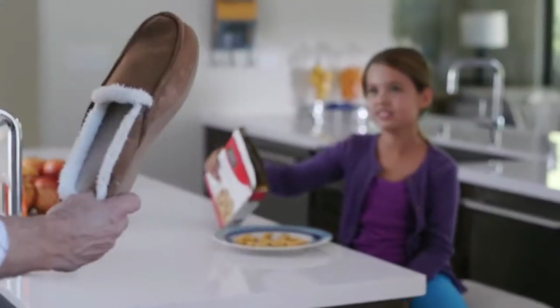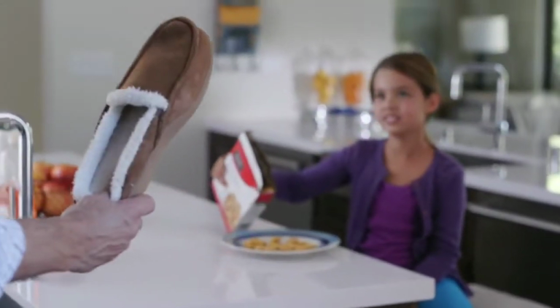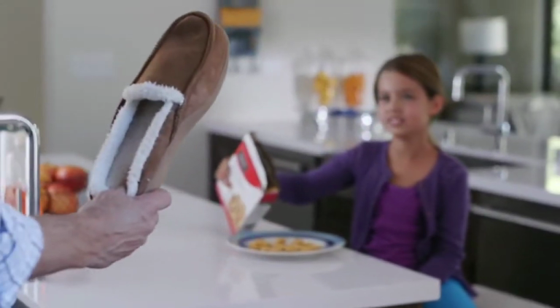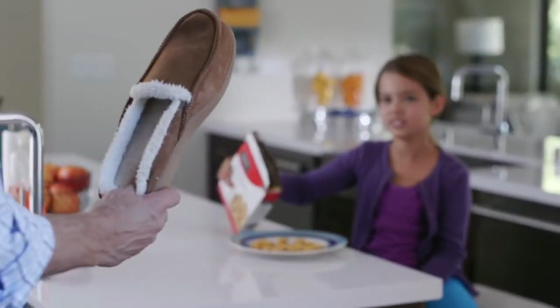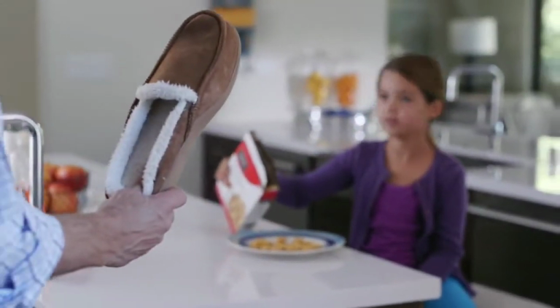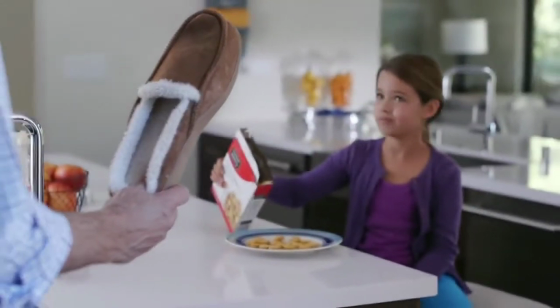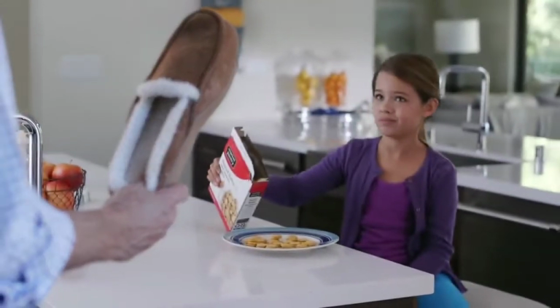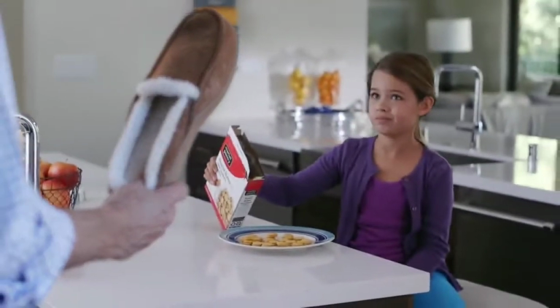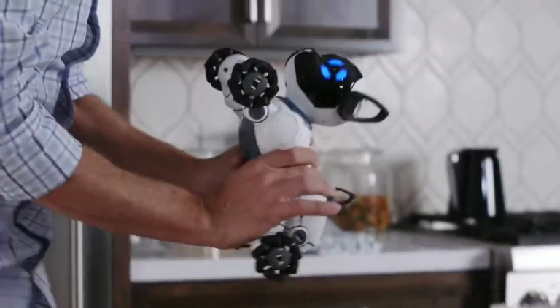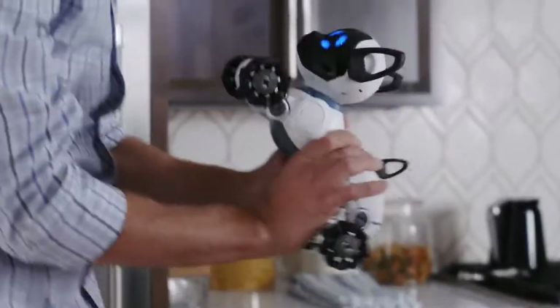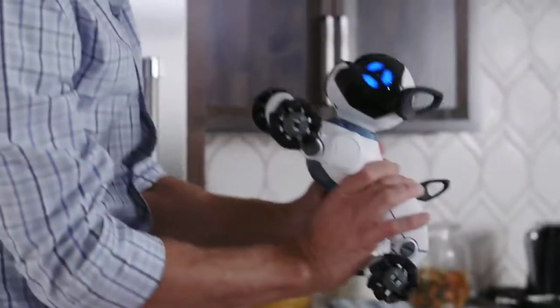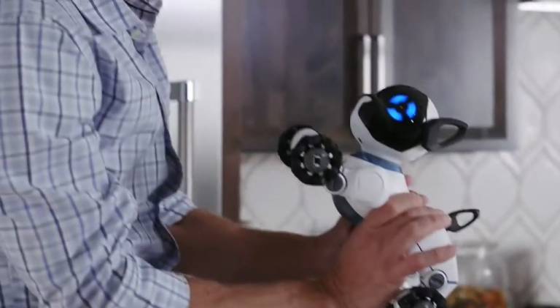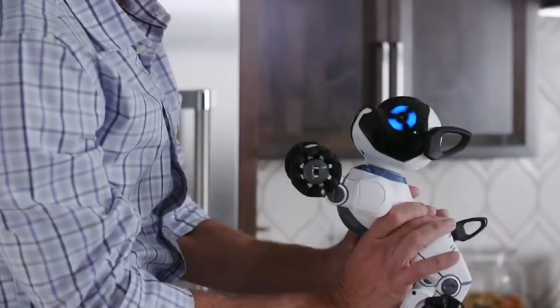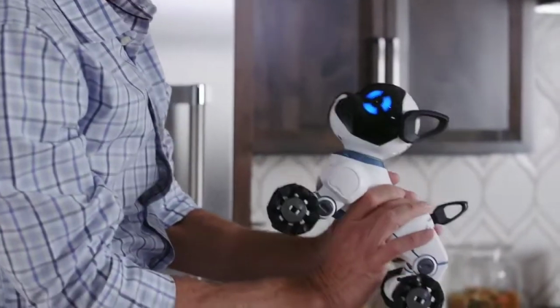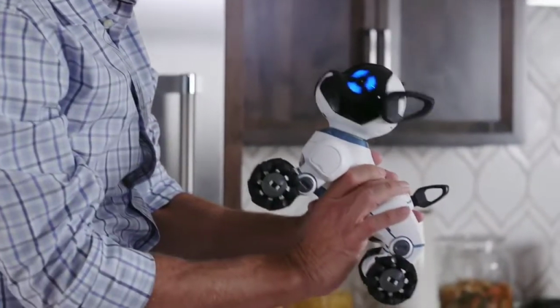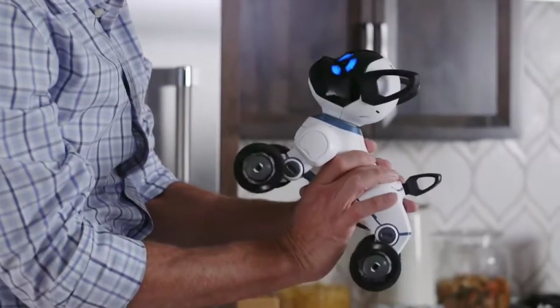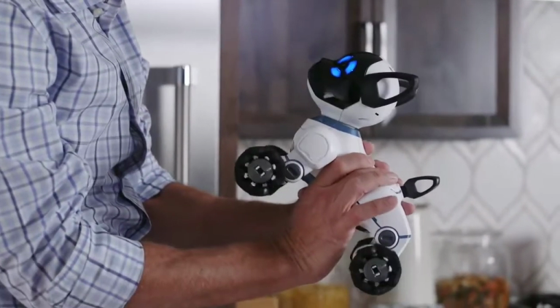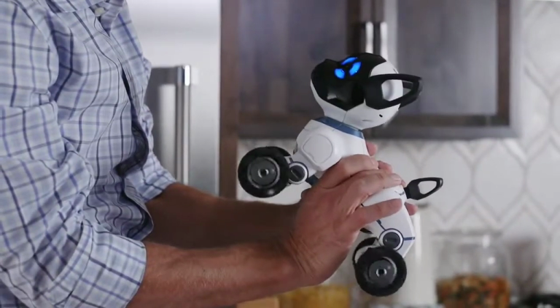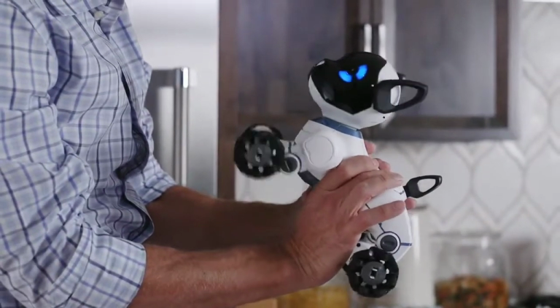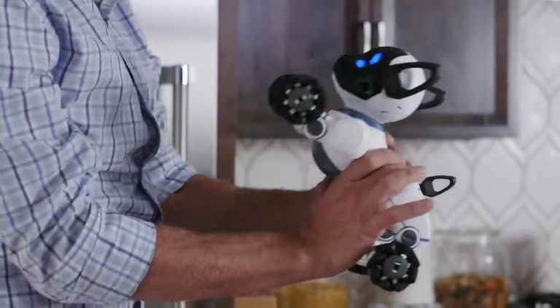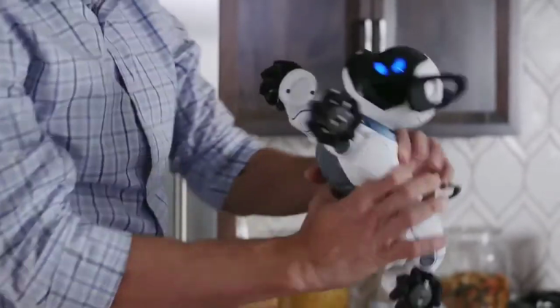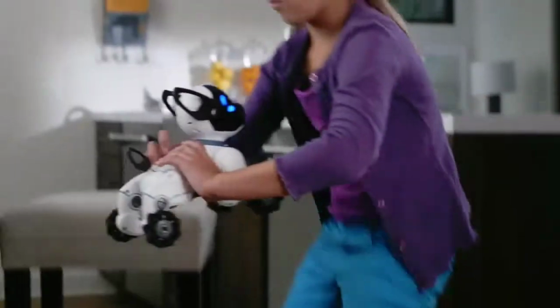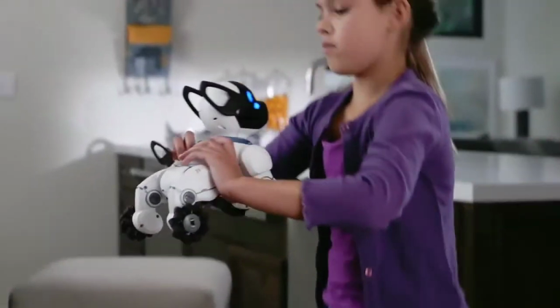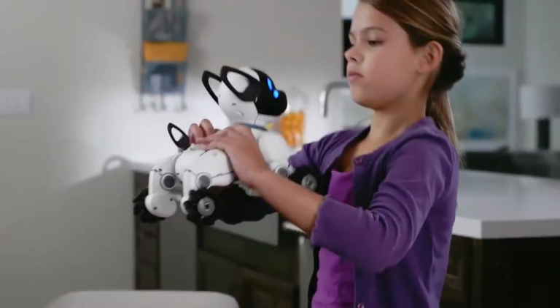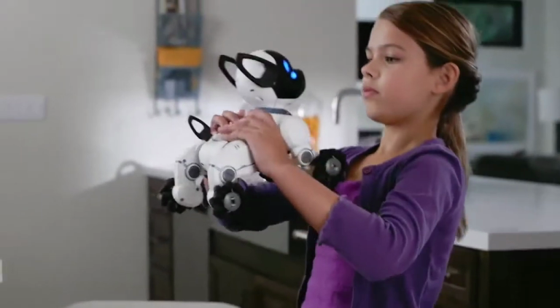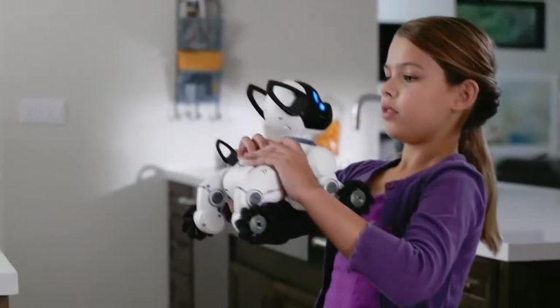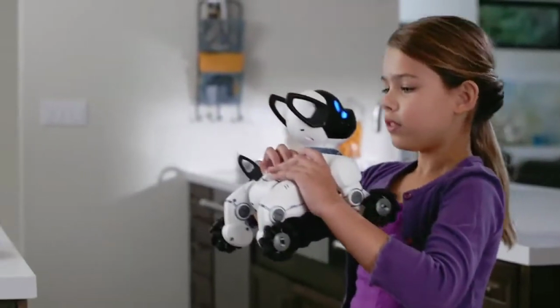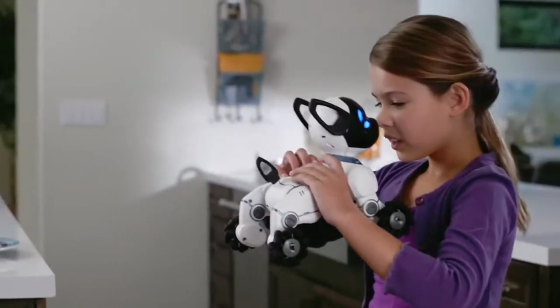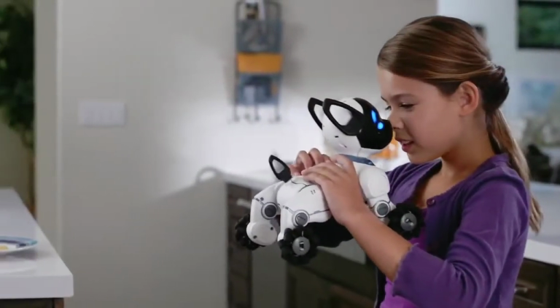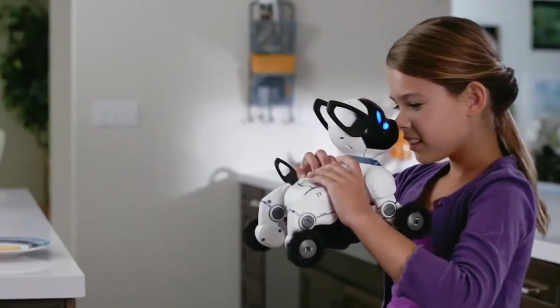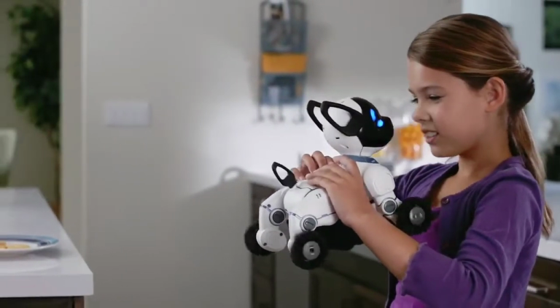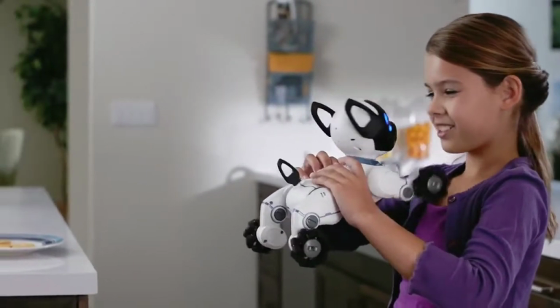Have you seen my other slipper? And shows affection to them when near.